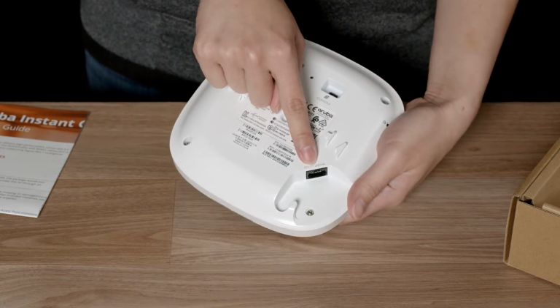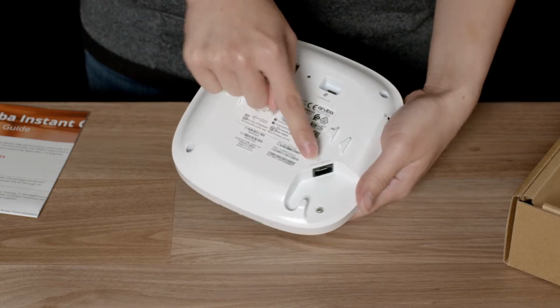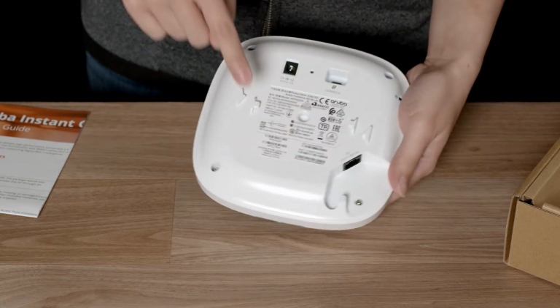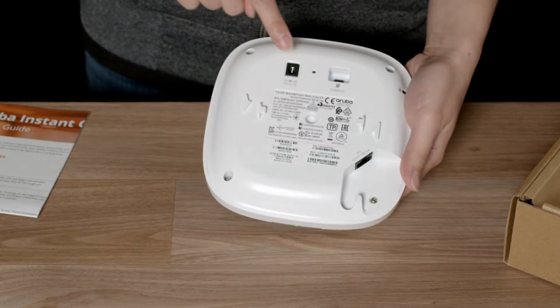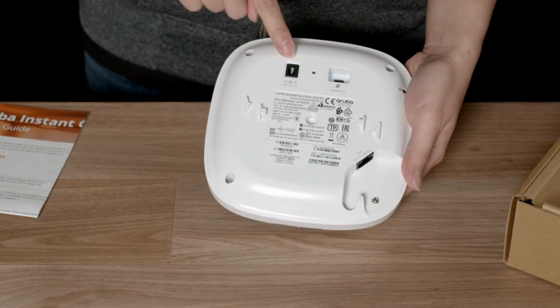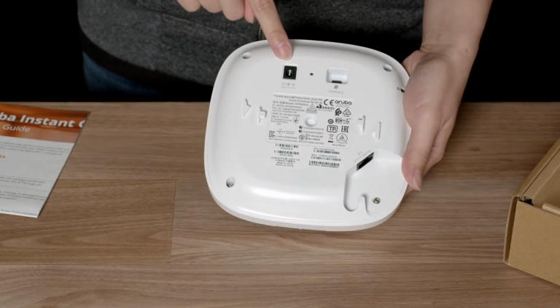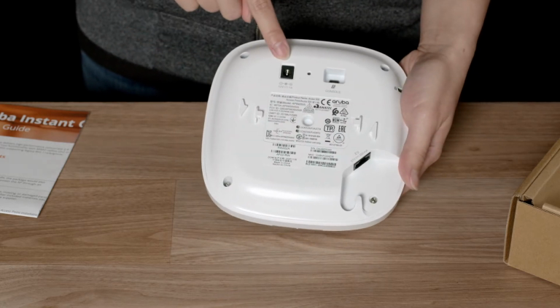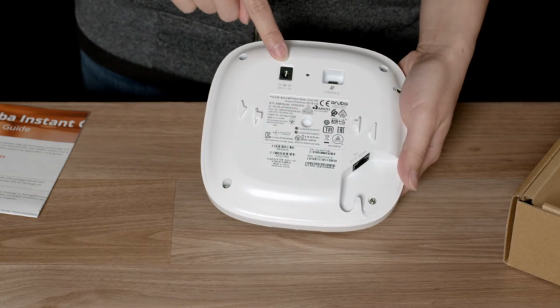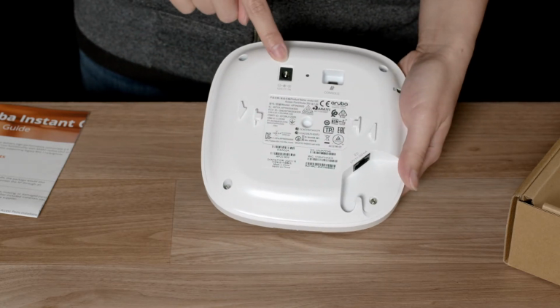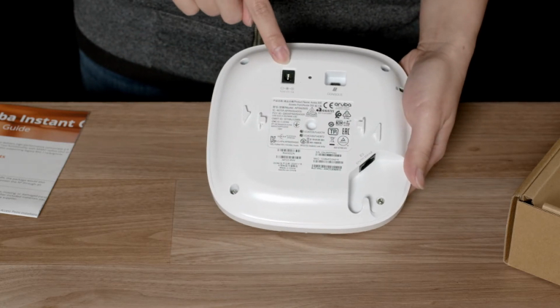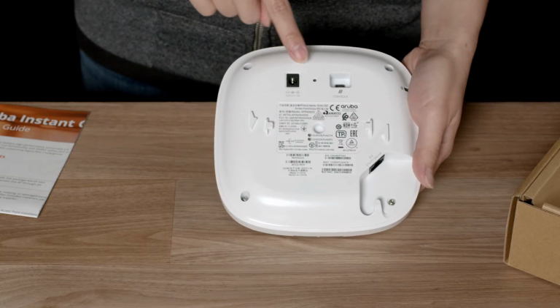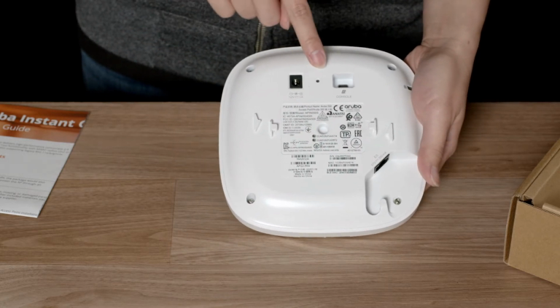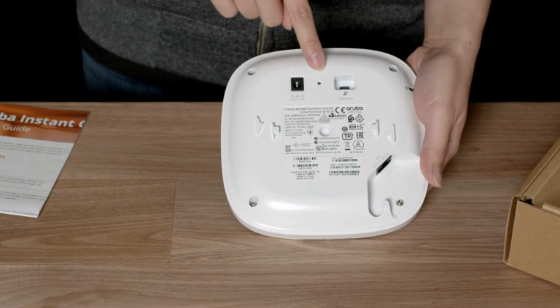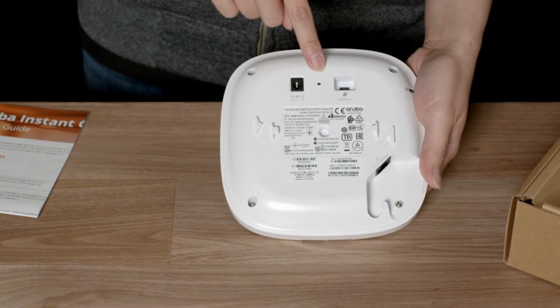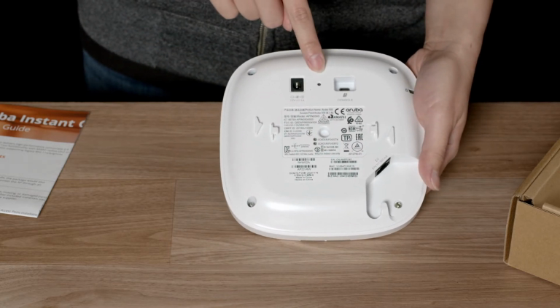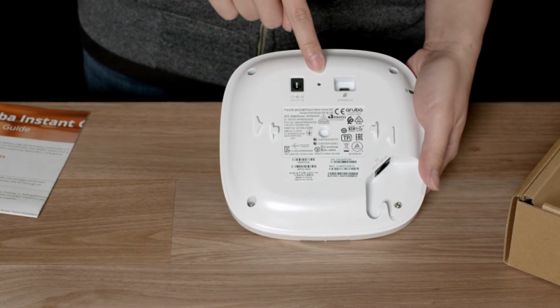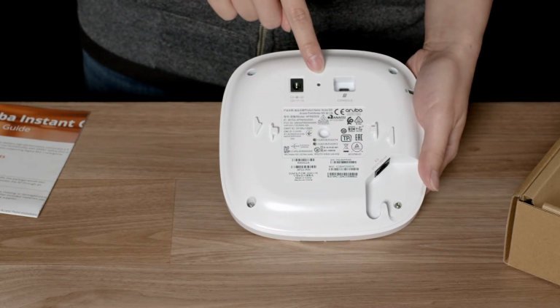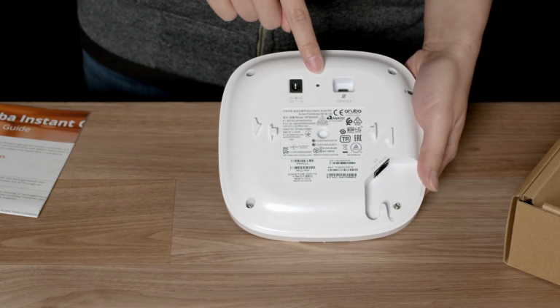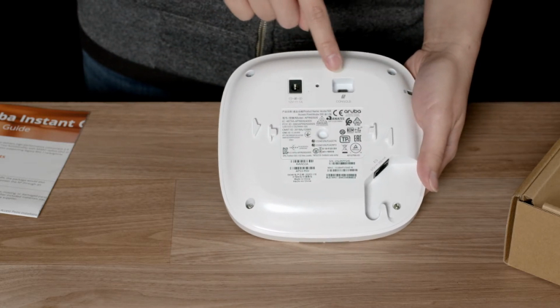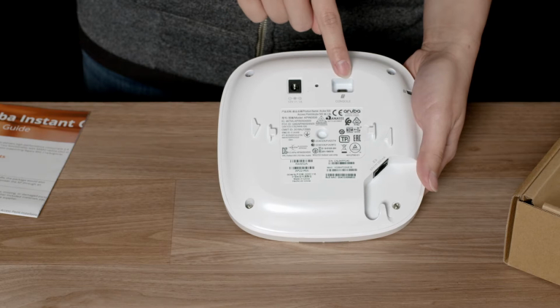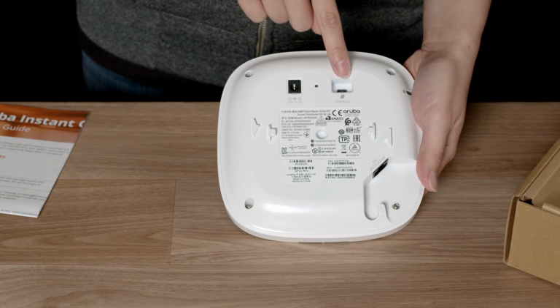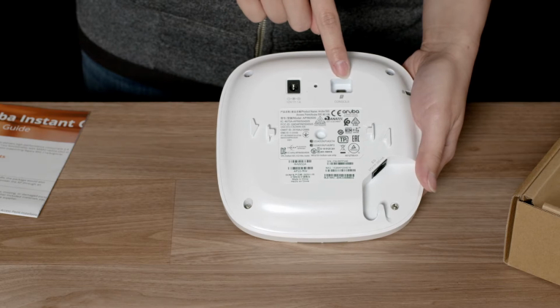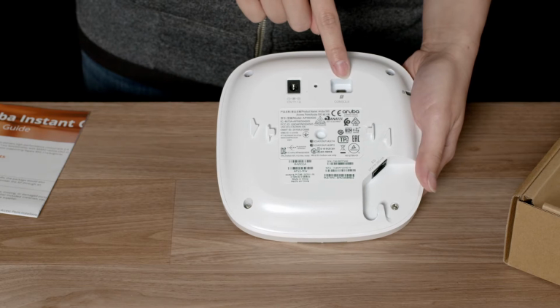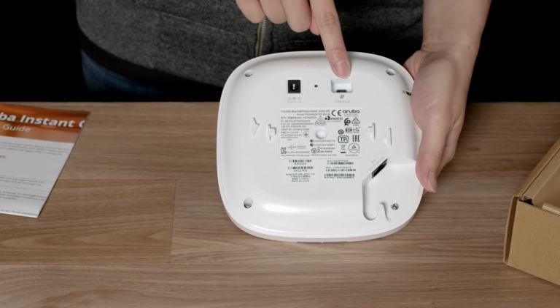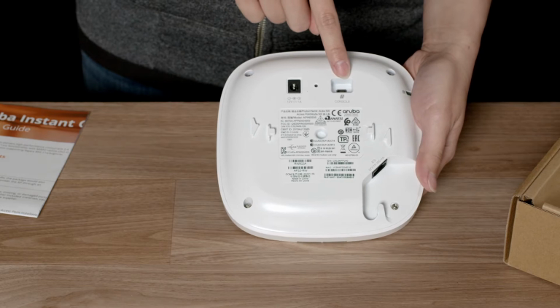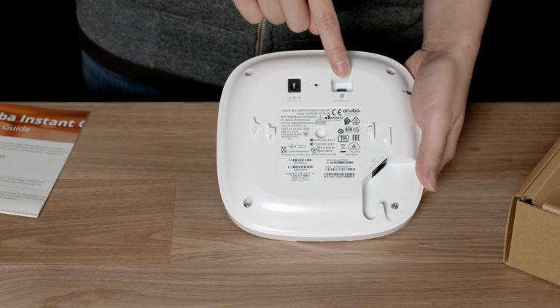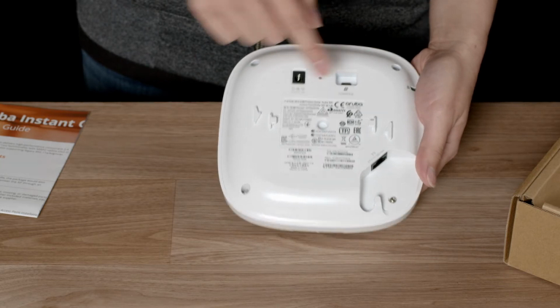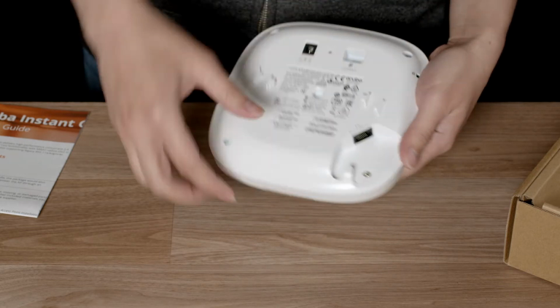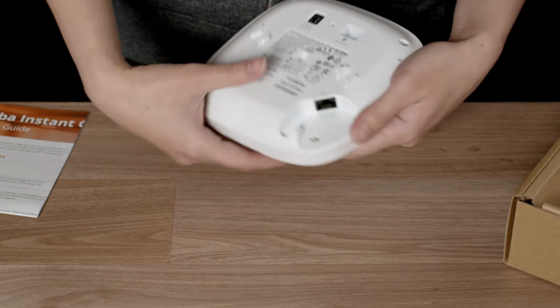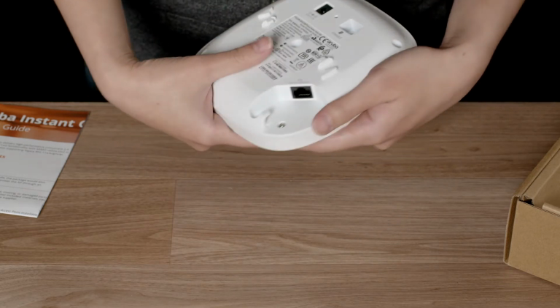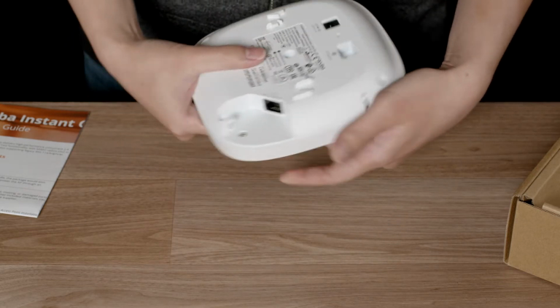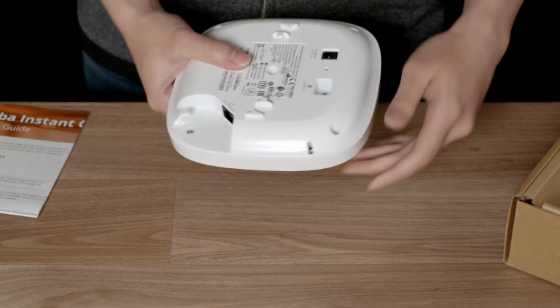power socket, reset button, console port and Kensington security slot.